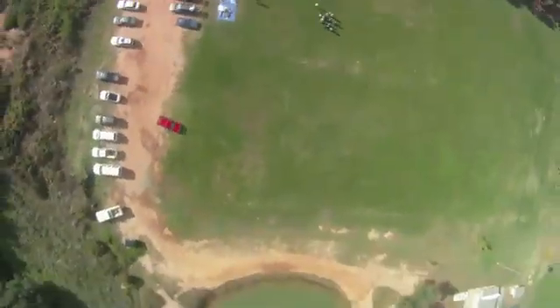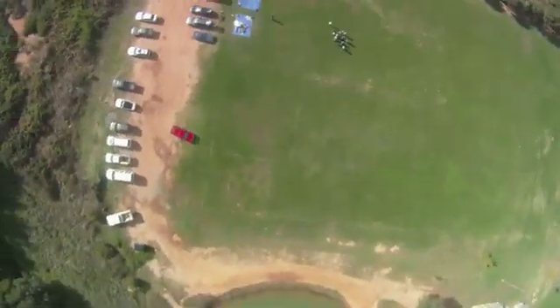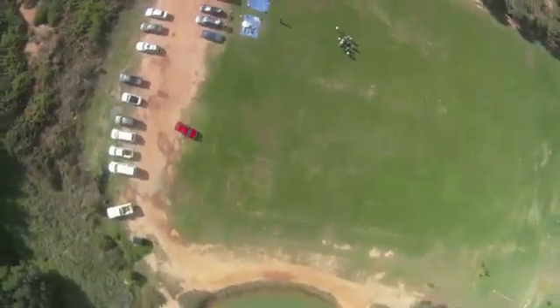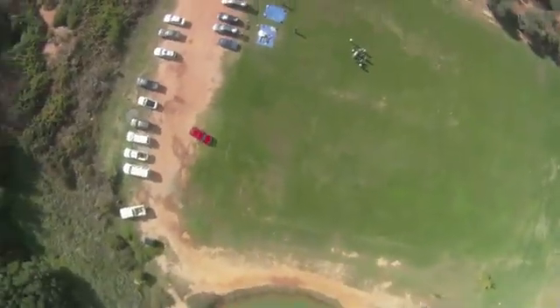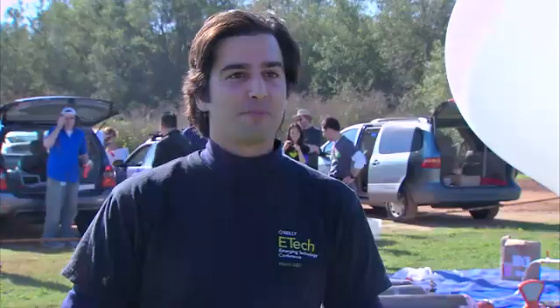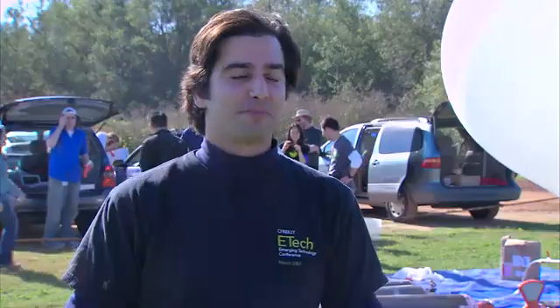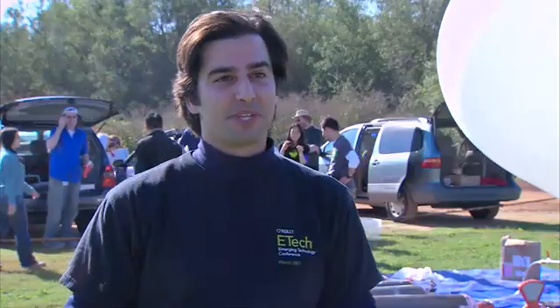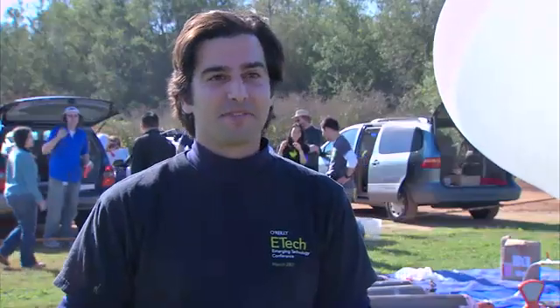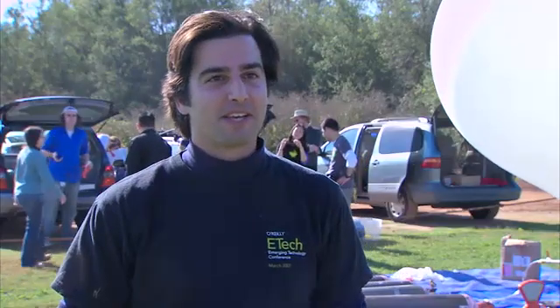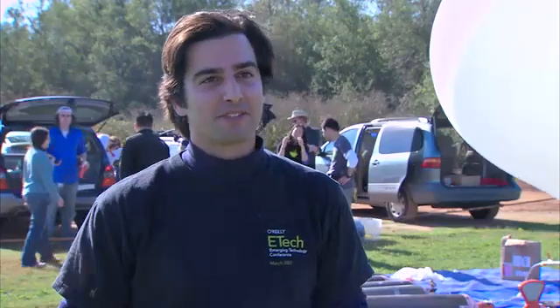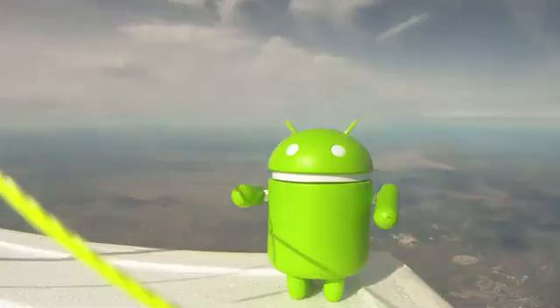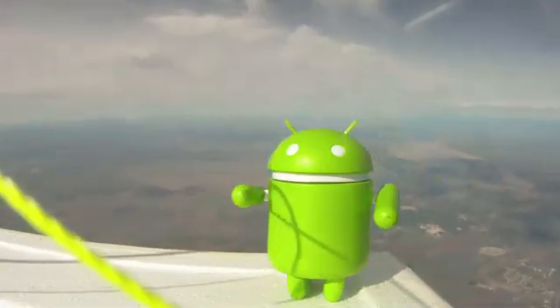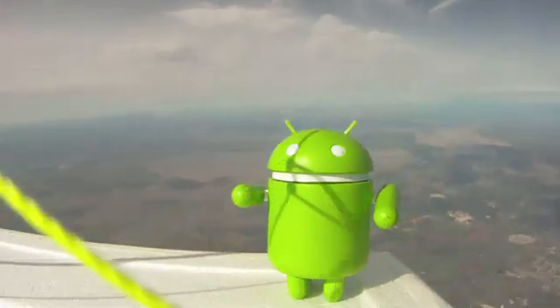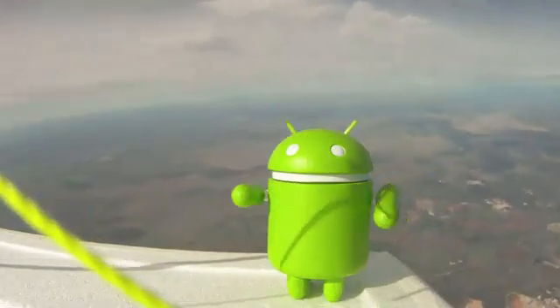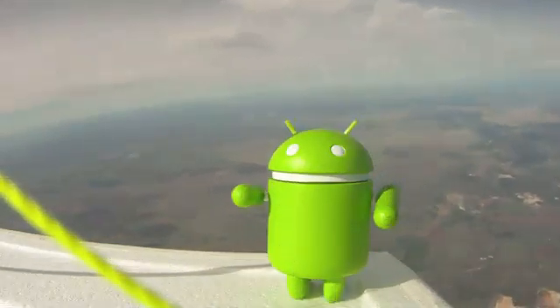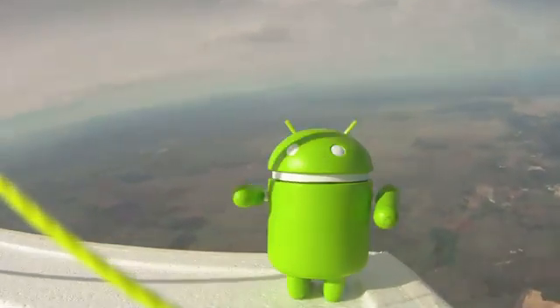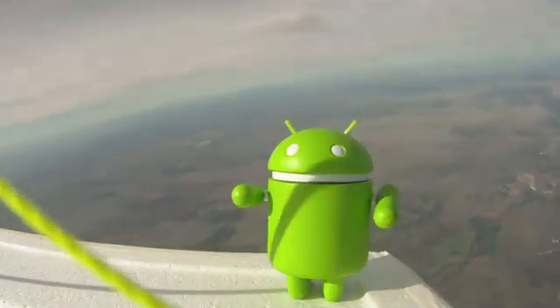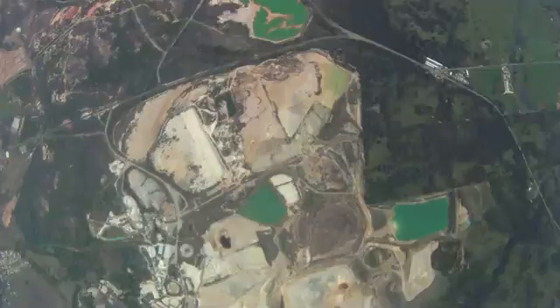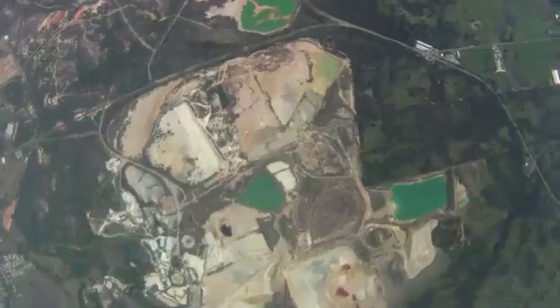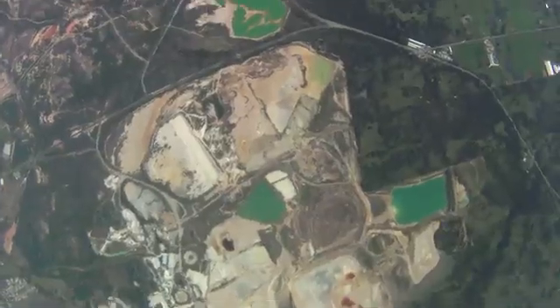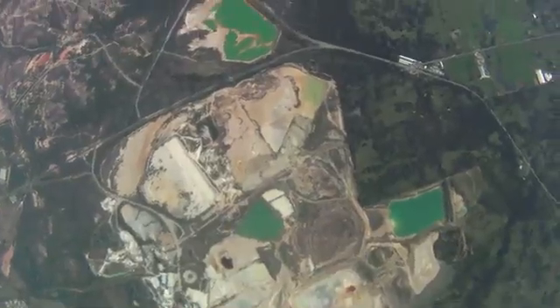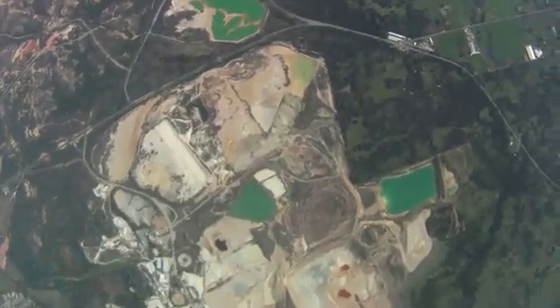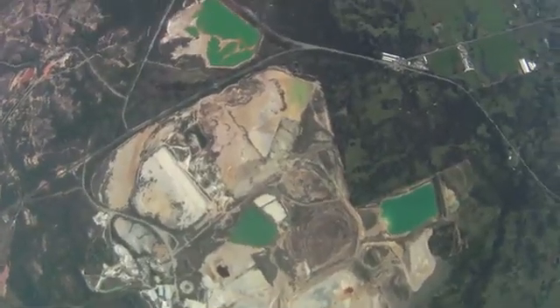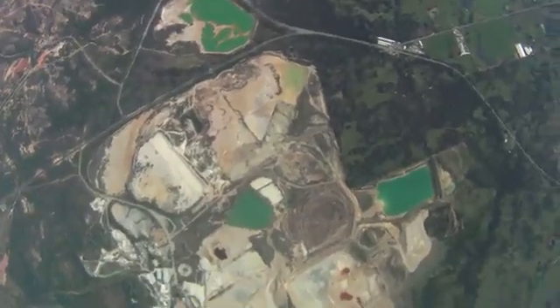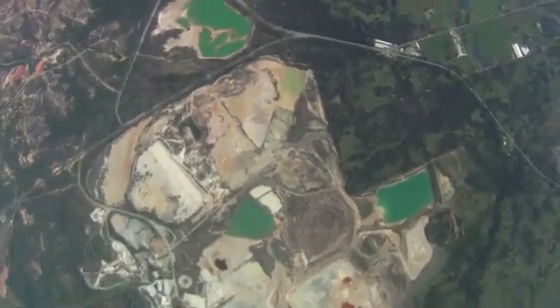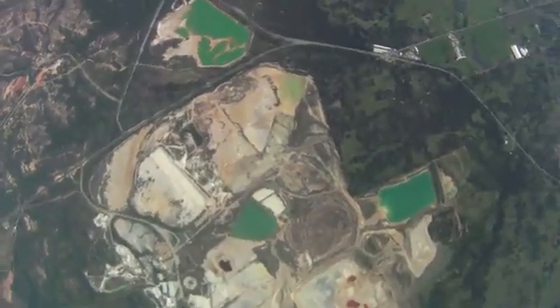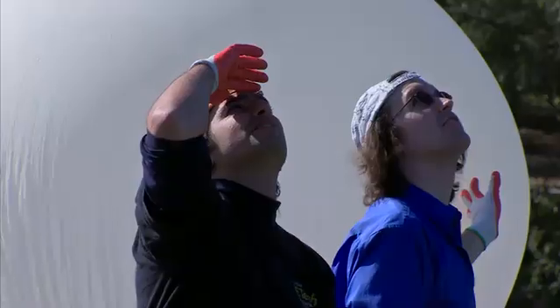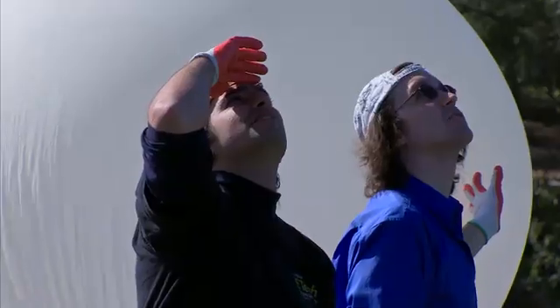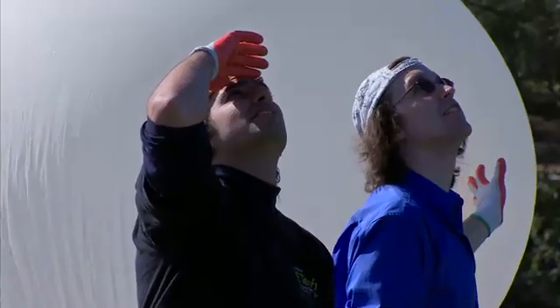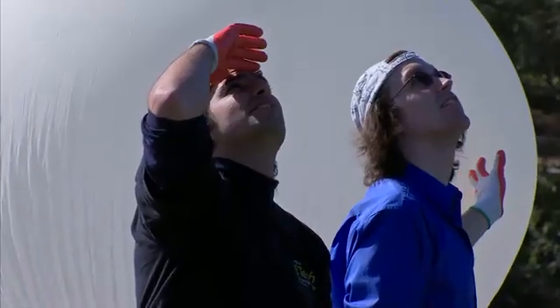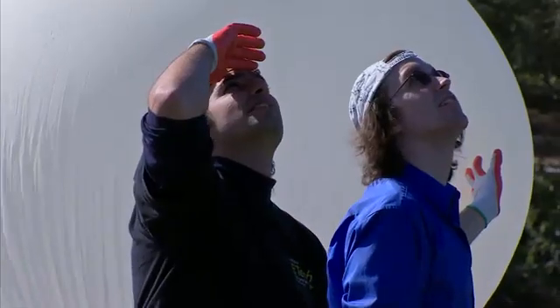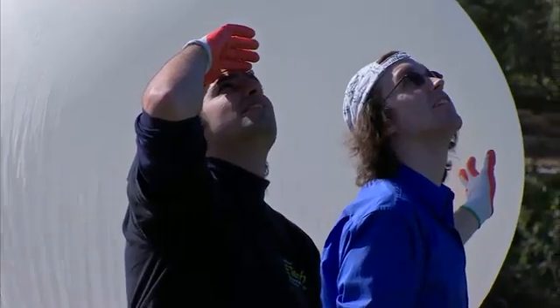Weather balloons go up between 85,000 to 100,000 feet. It's just amazing that you can actually get a camera that high up, and the pictures you get back are awesome.